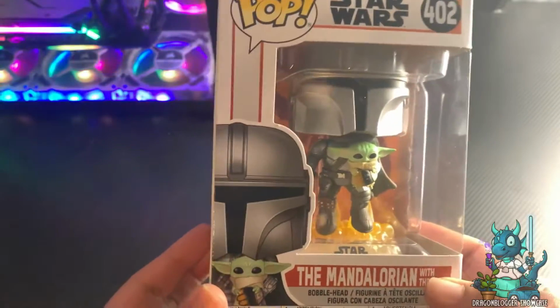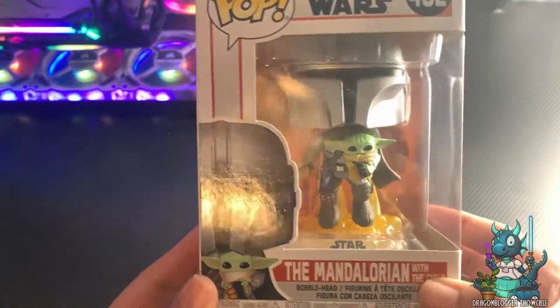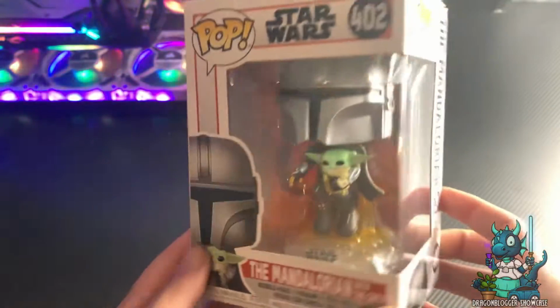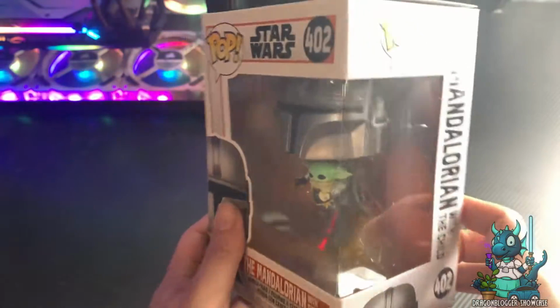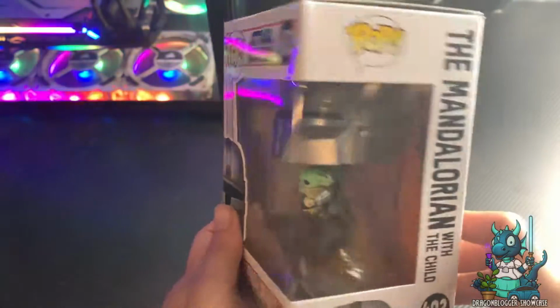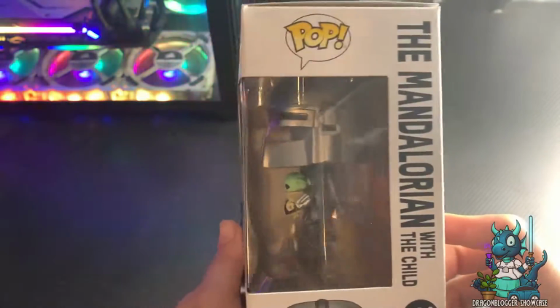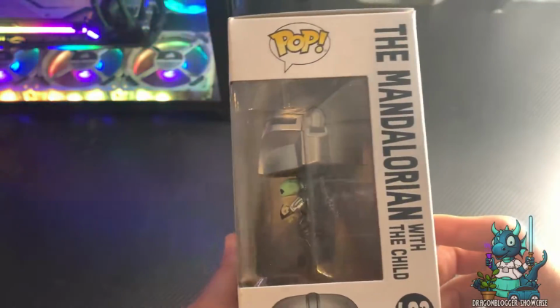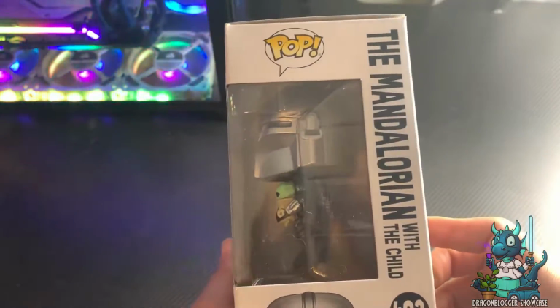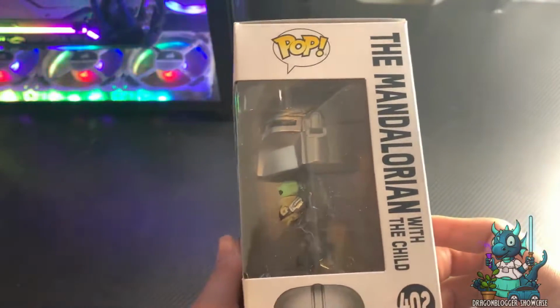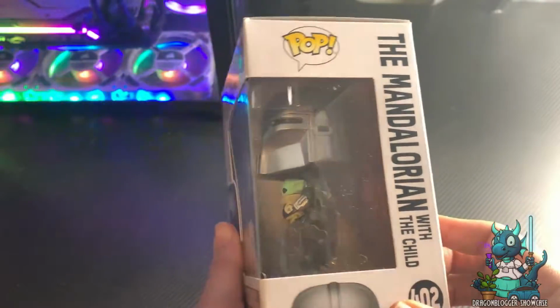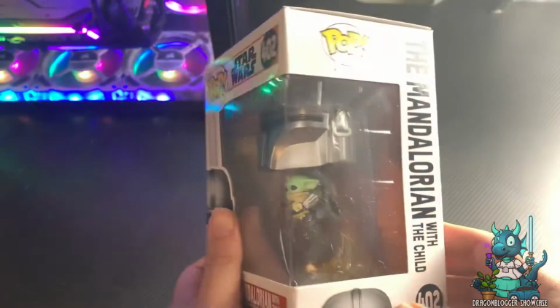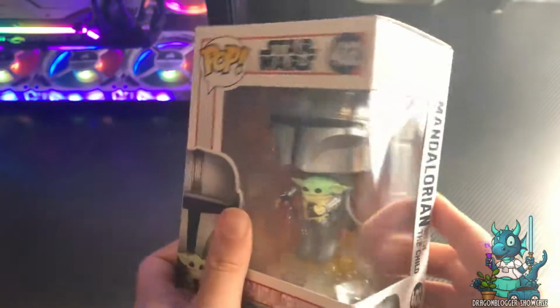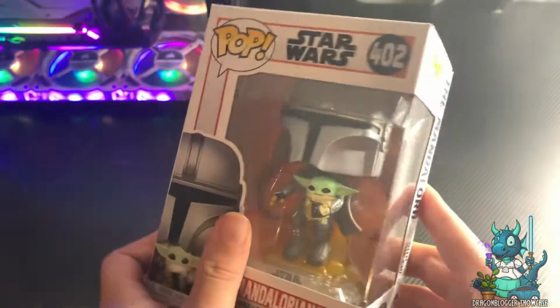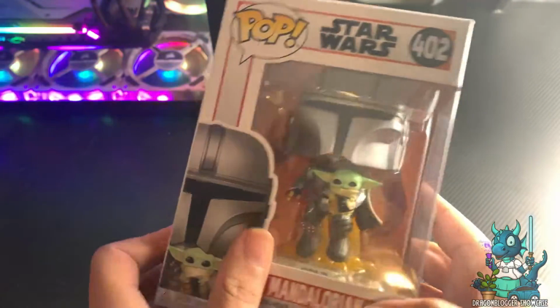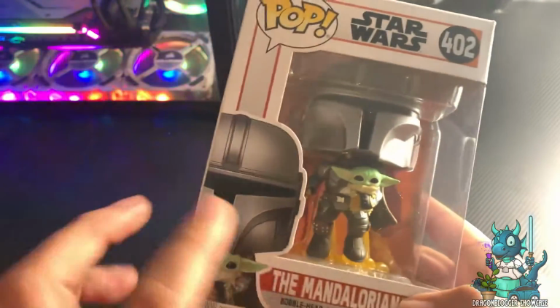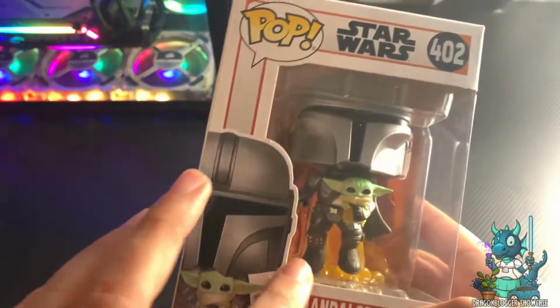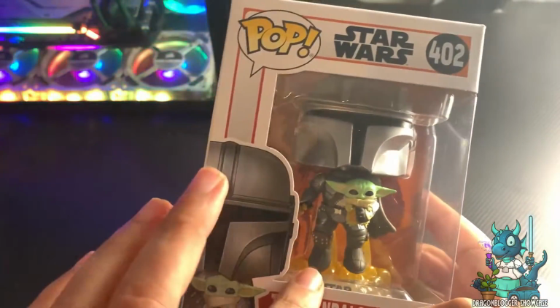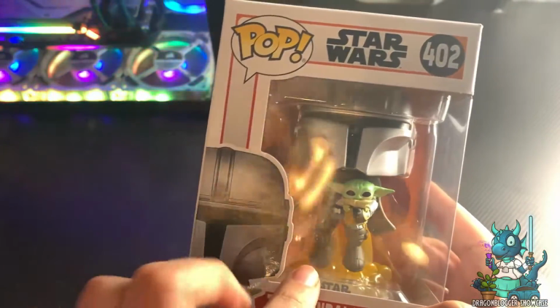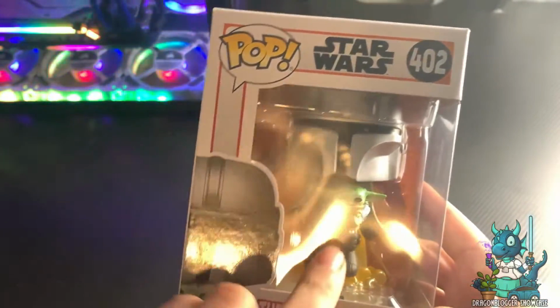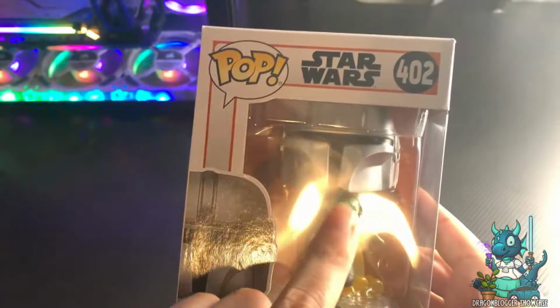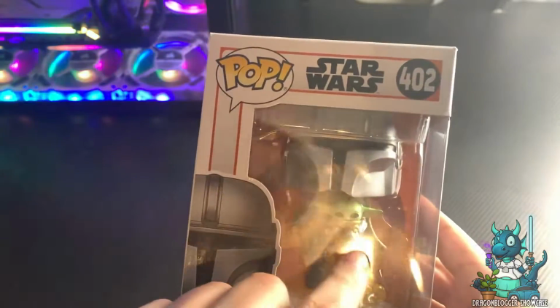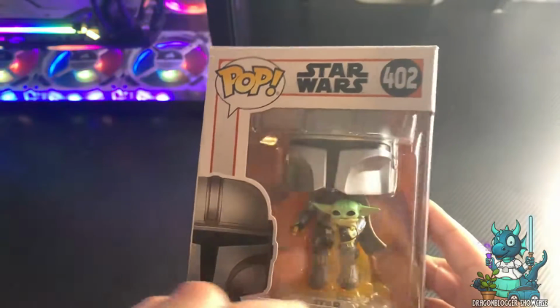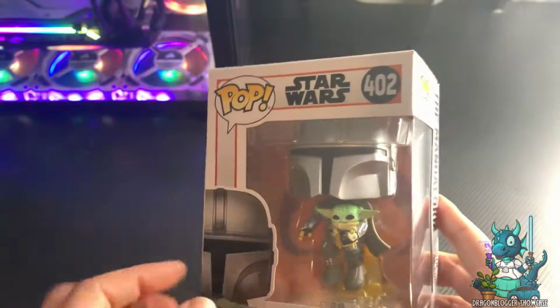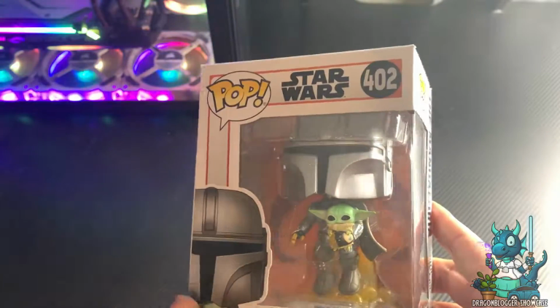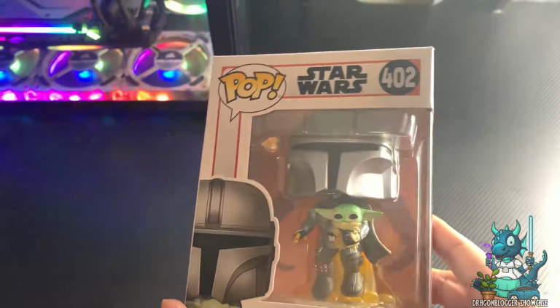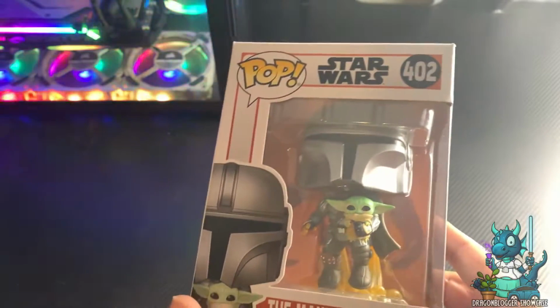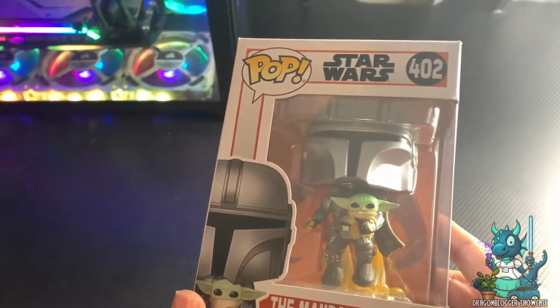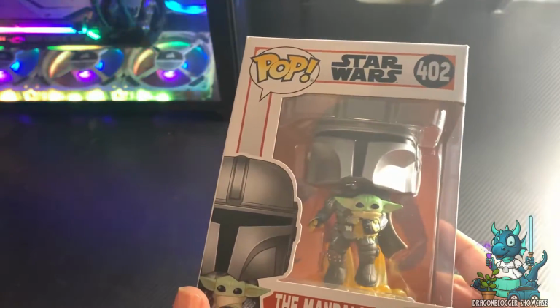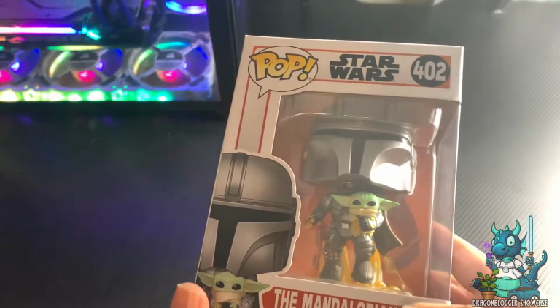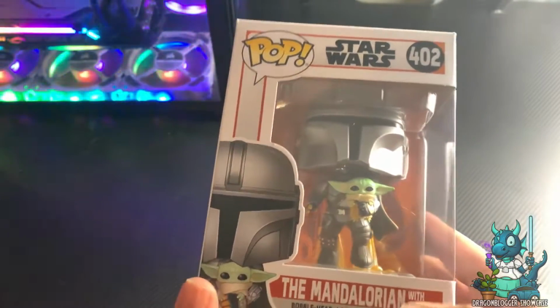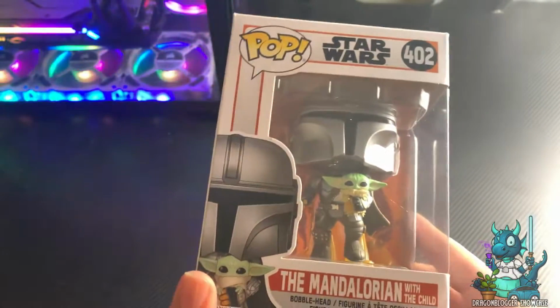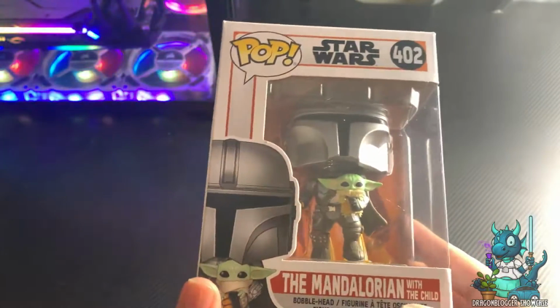What's really cool is that you can see that he's wearing a jetpack and flying up with Grogu in his hands, and I absolutely love that.